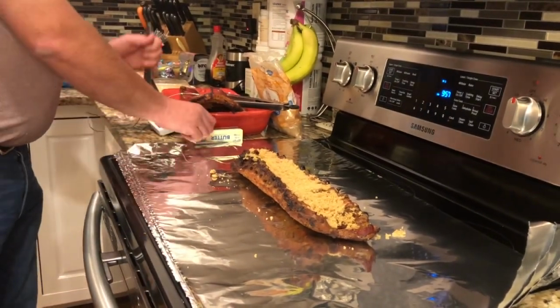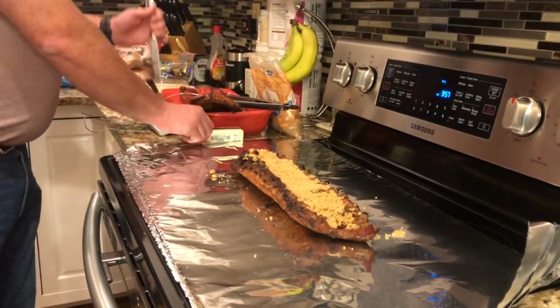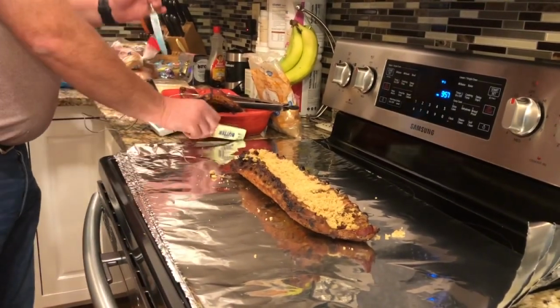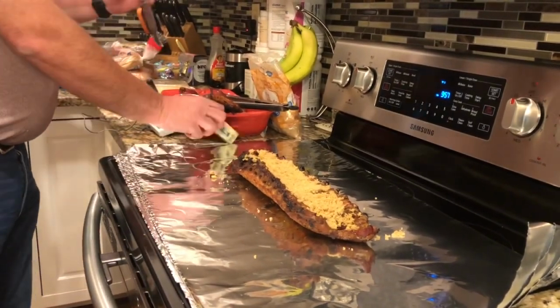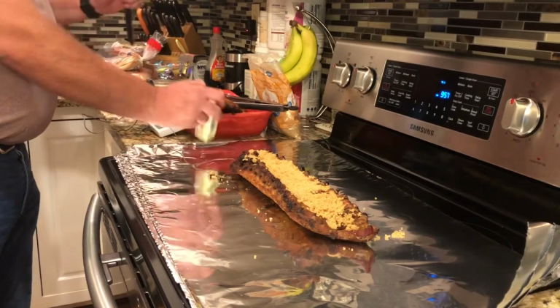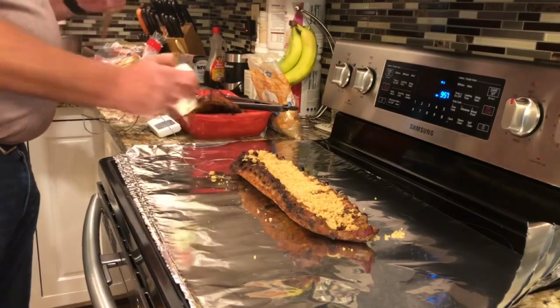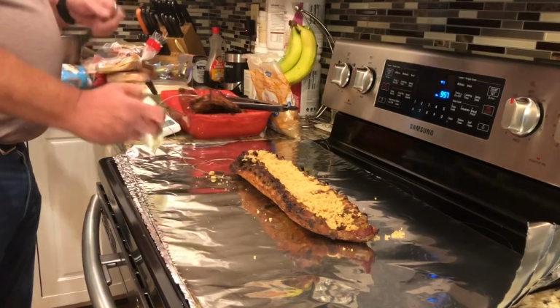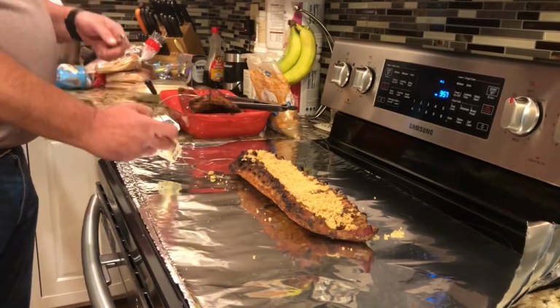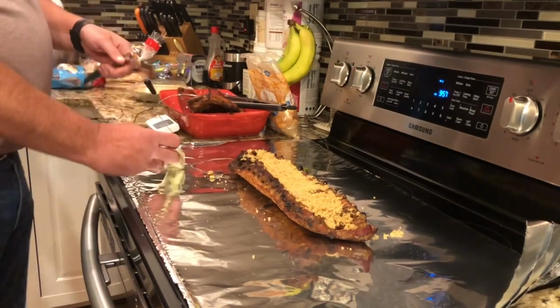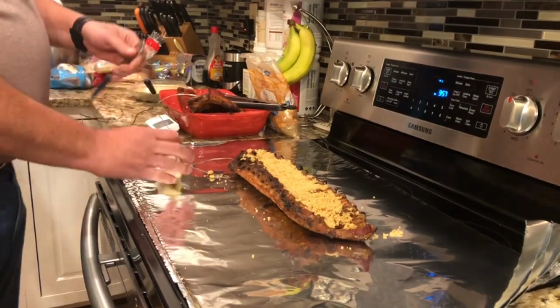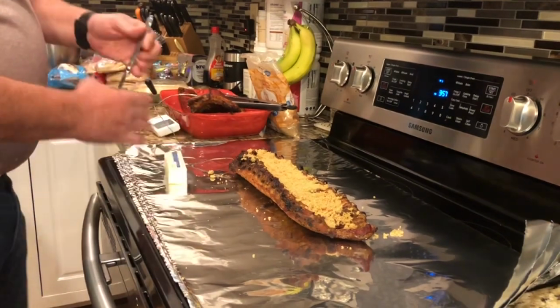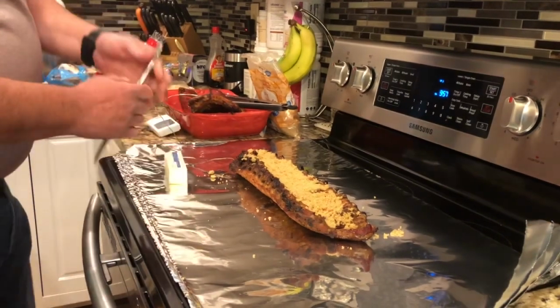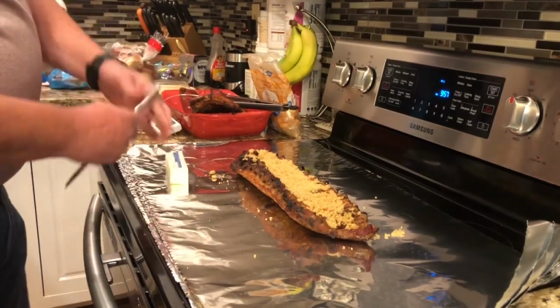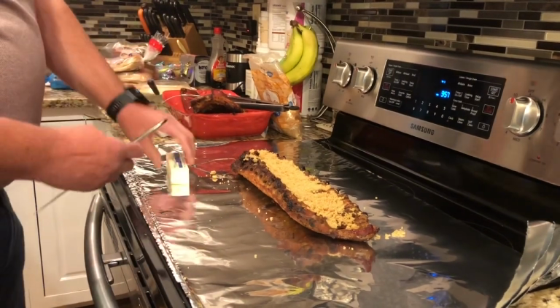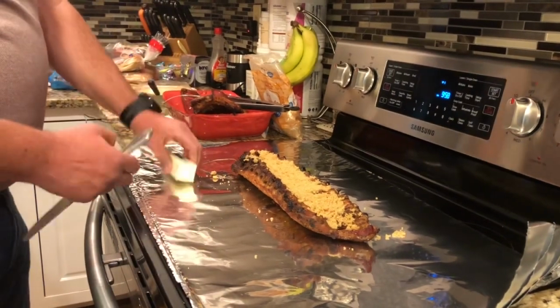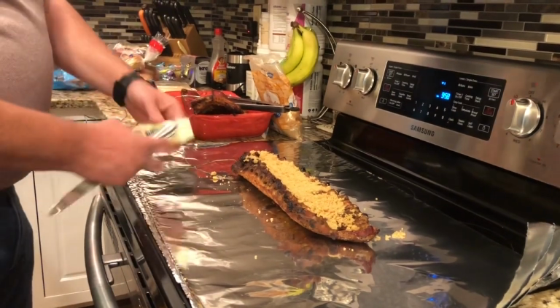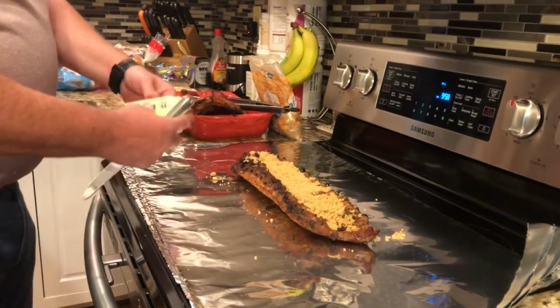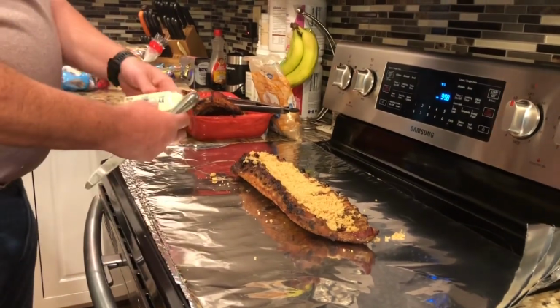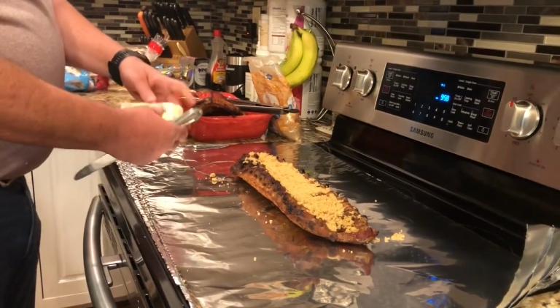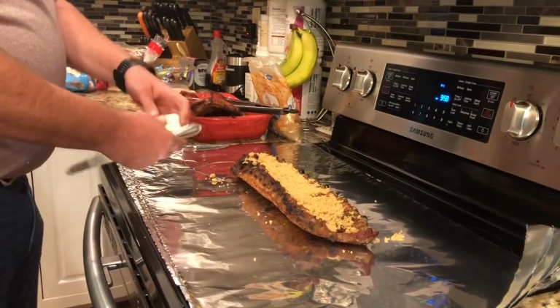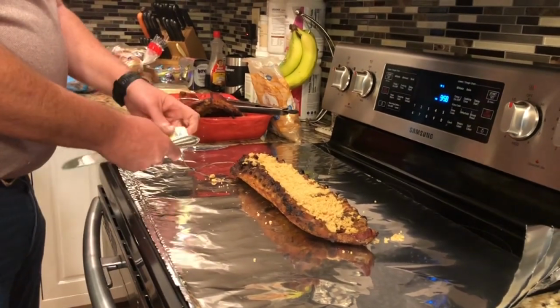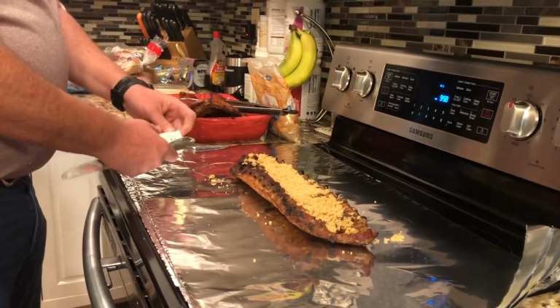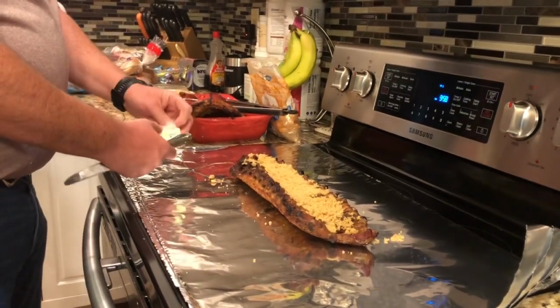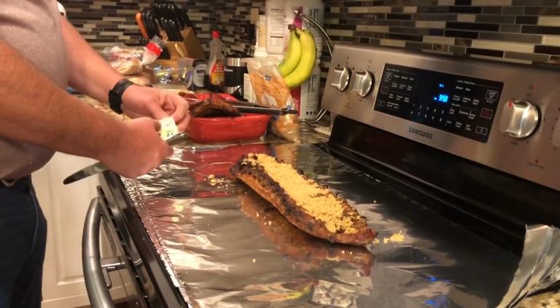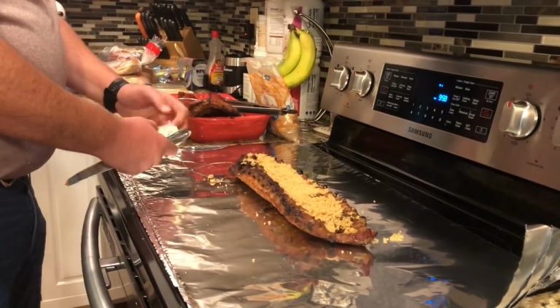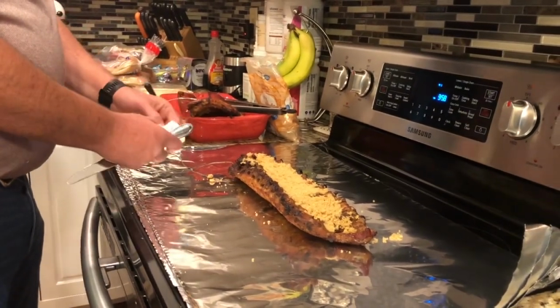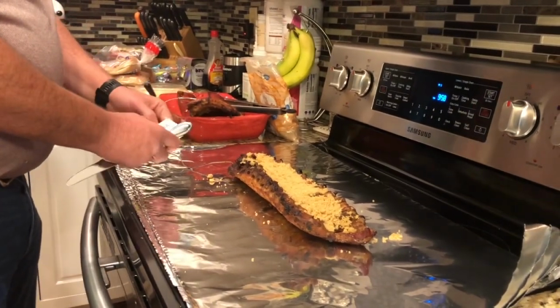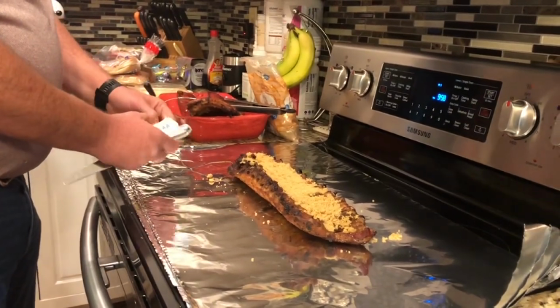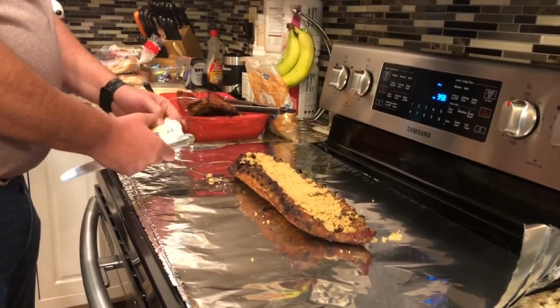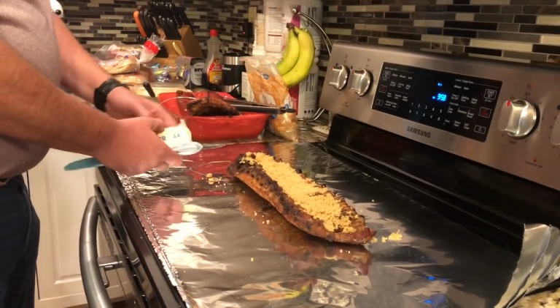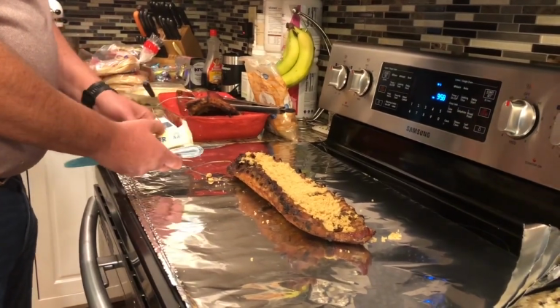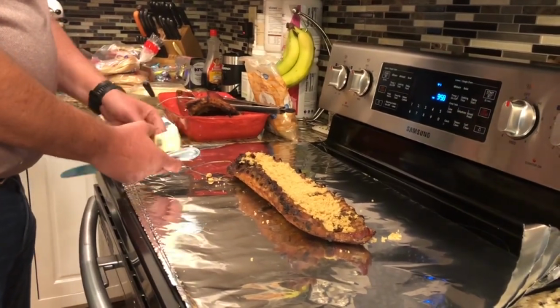Standard old butter knife there. I'm going to let this butter out for a little bit, let it soften up.